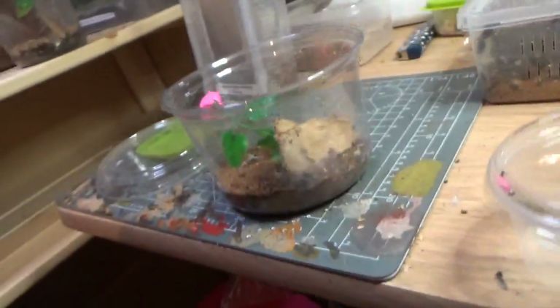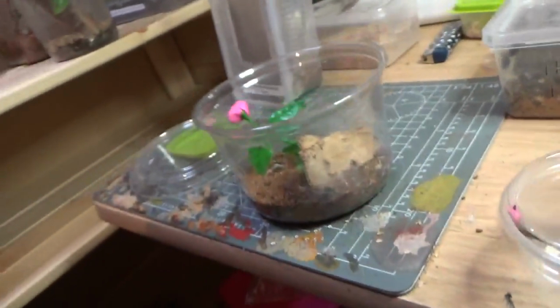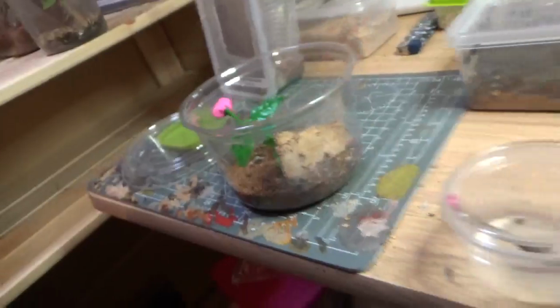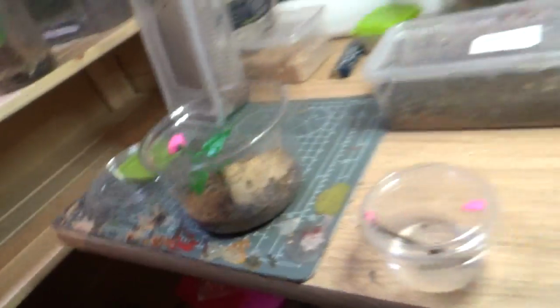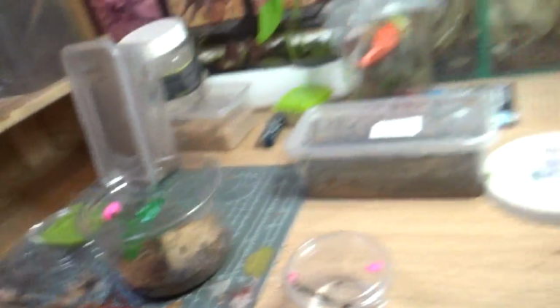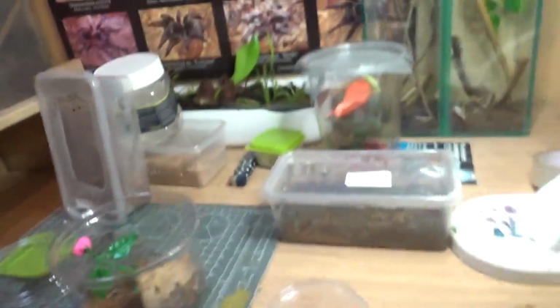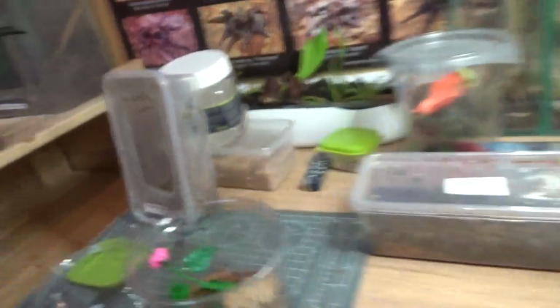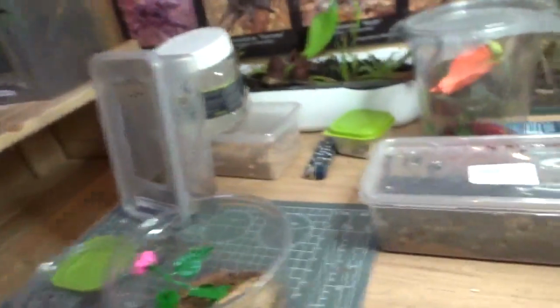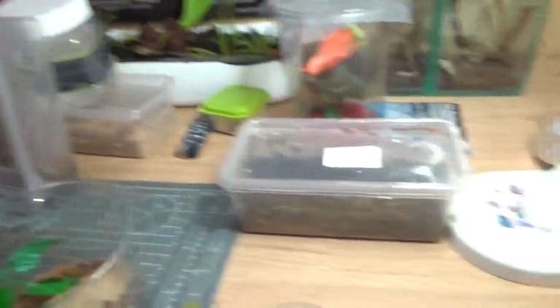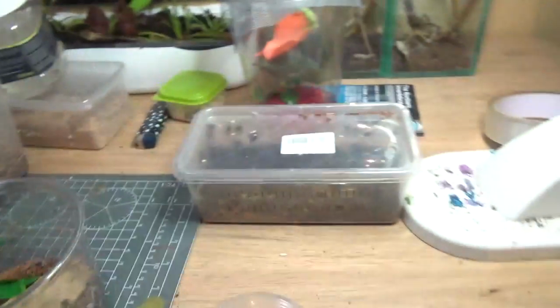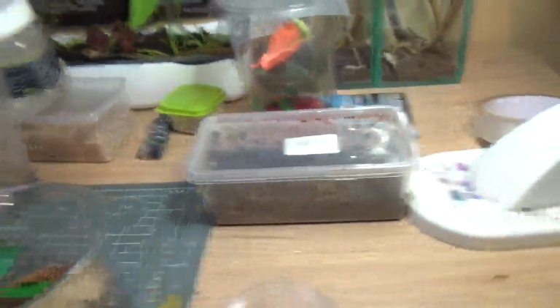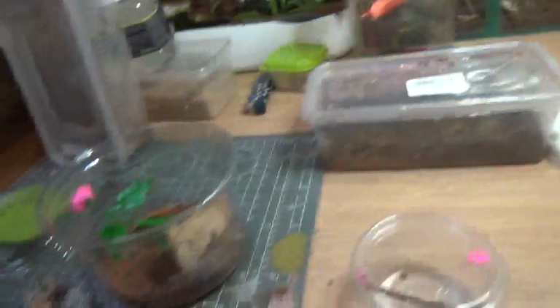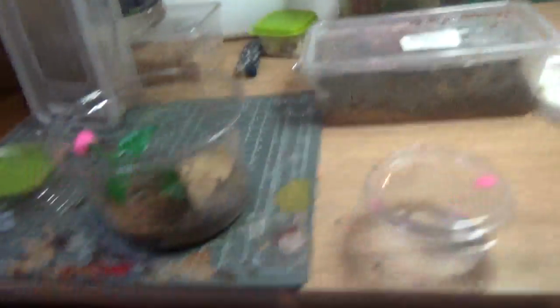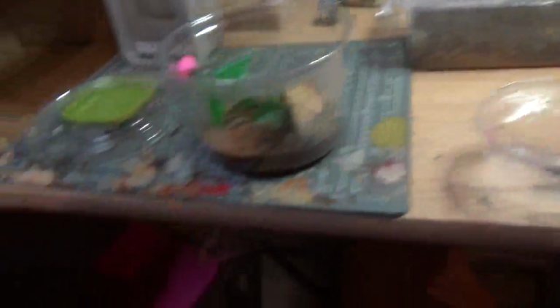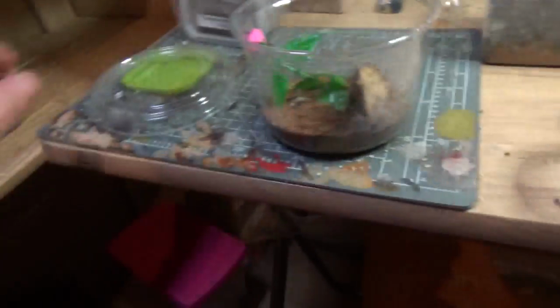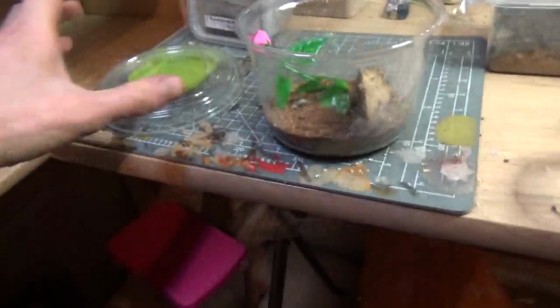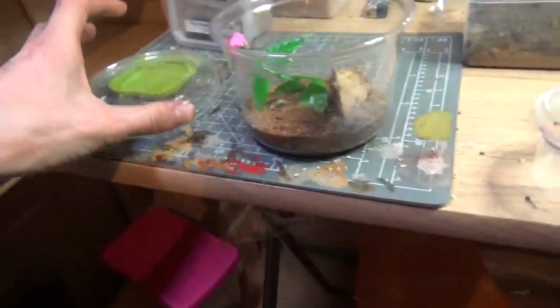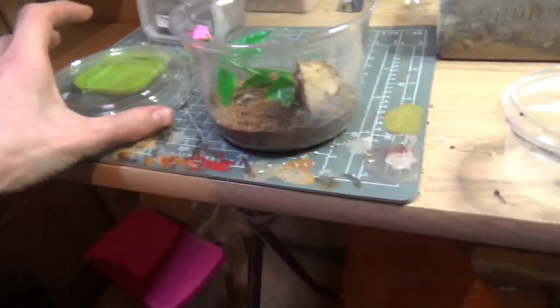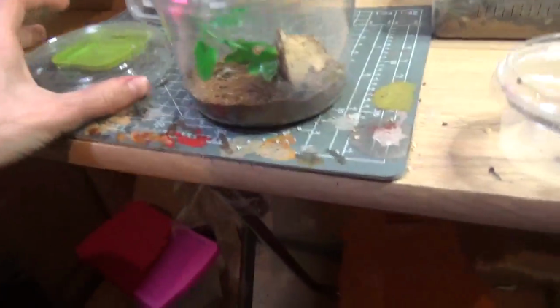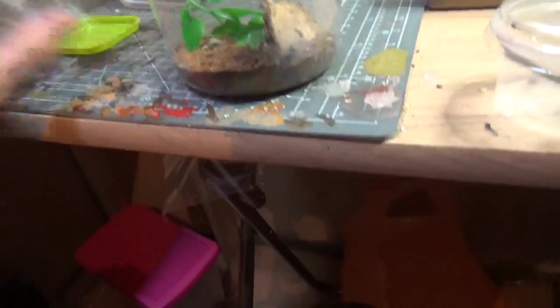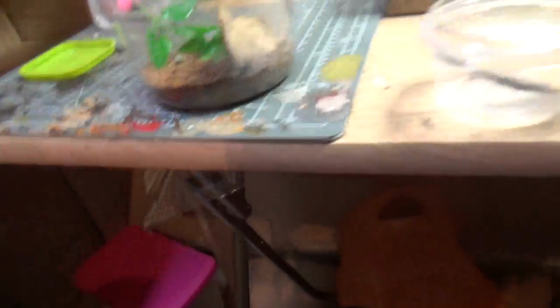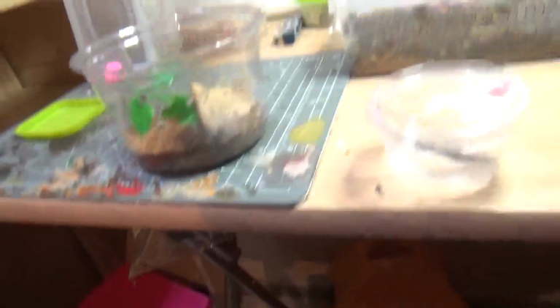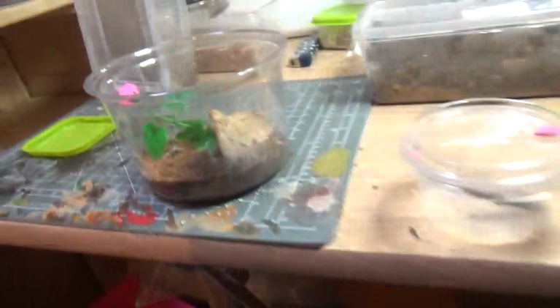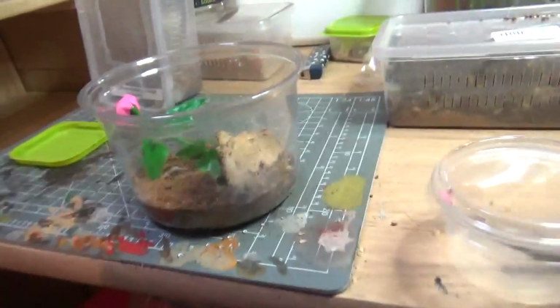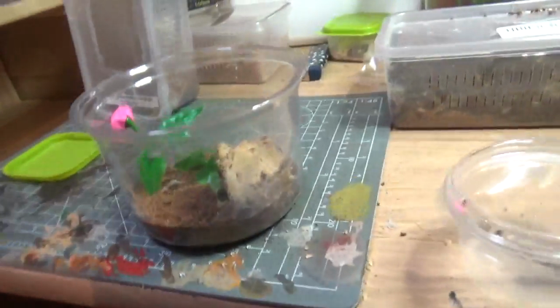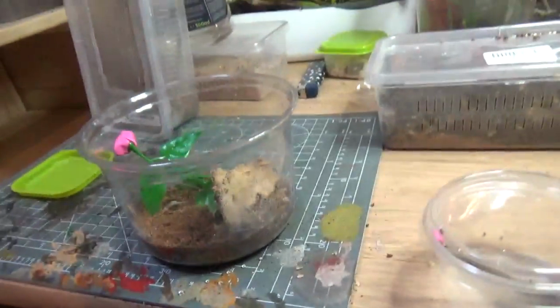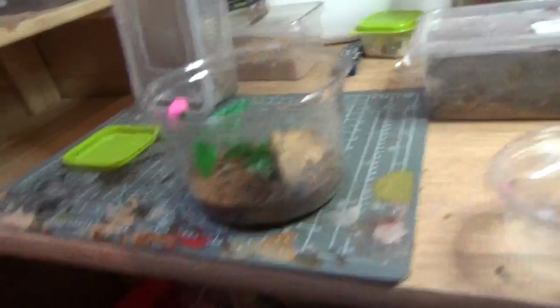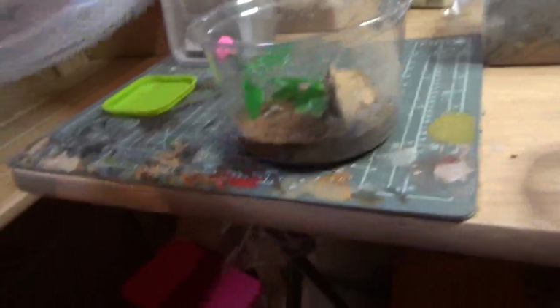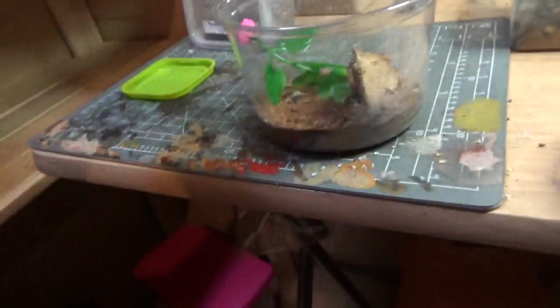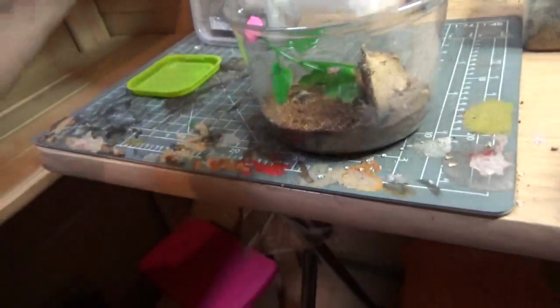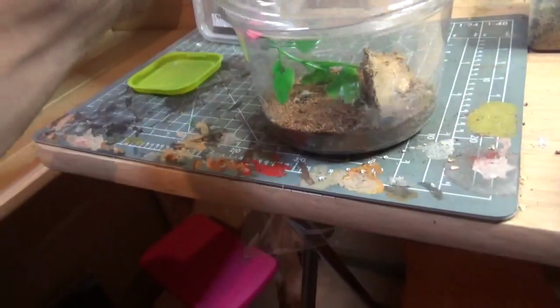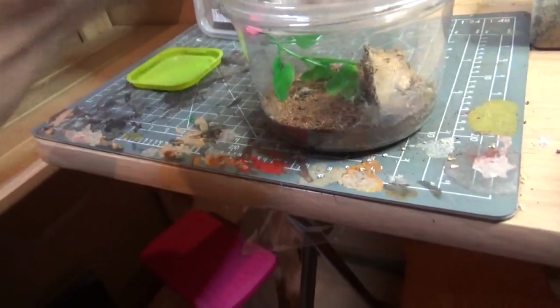I've got a little female who's like a ginger color. You won't be able to tell the color until they're a little bit bigger.